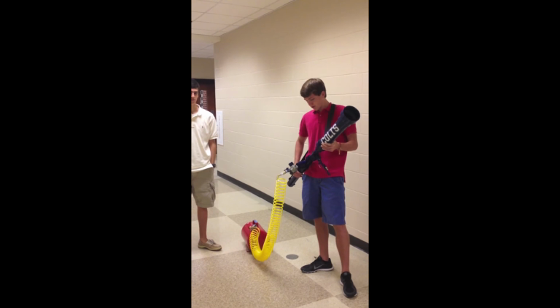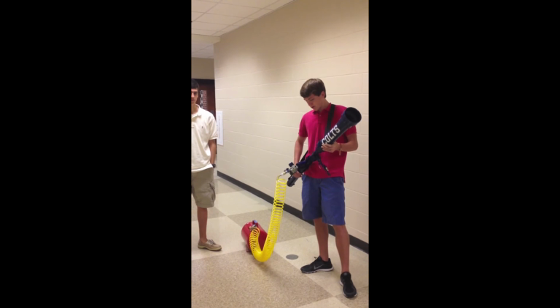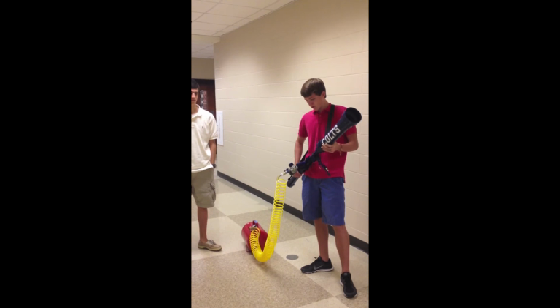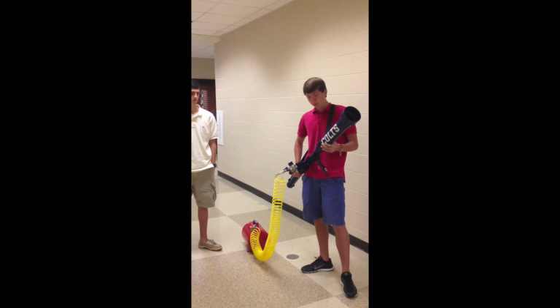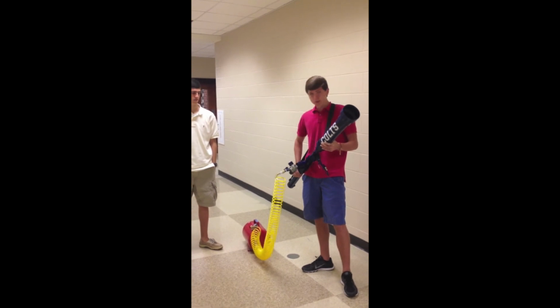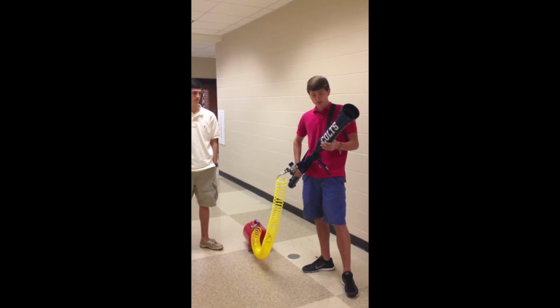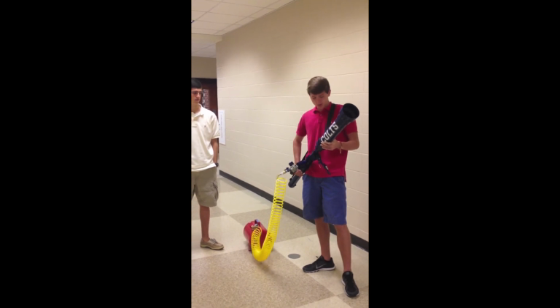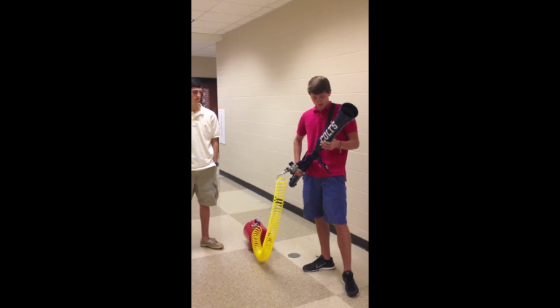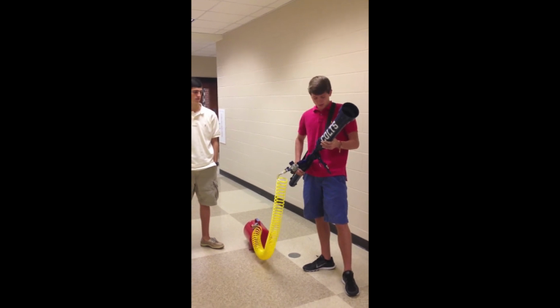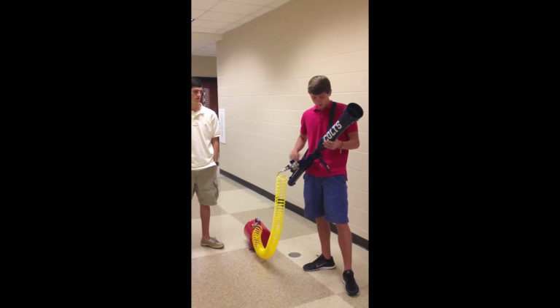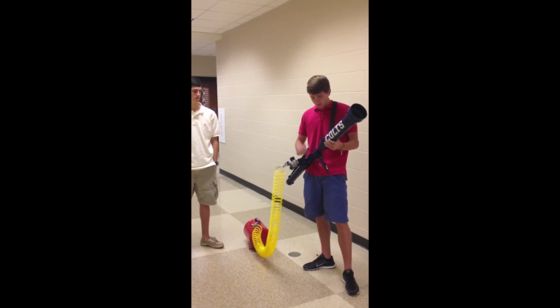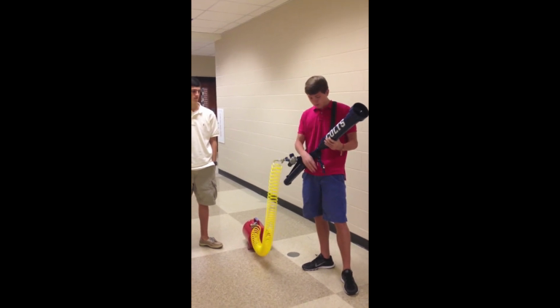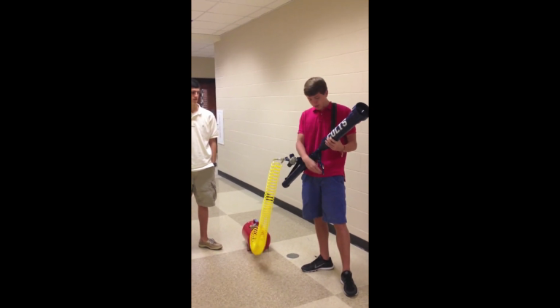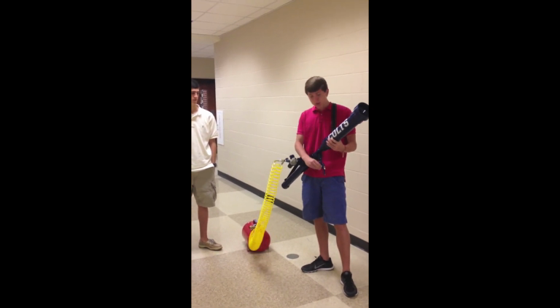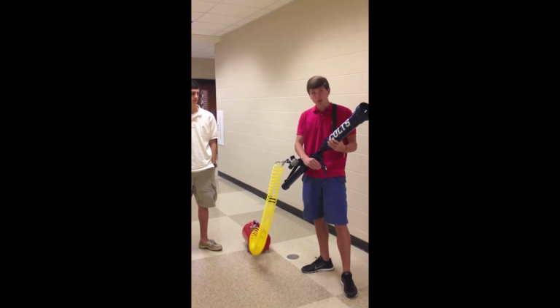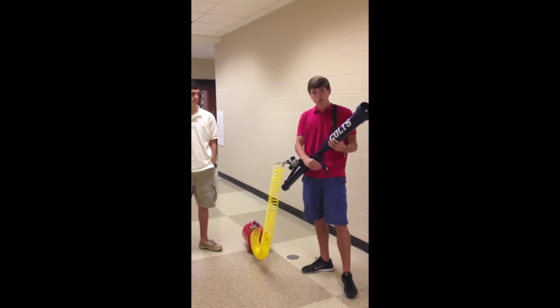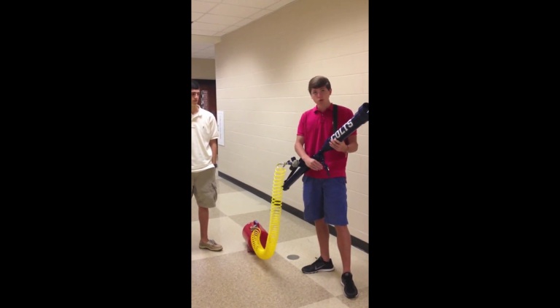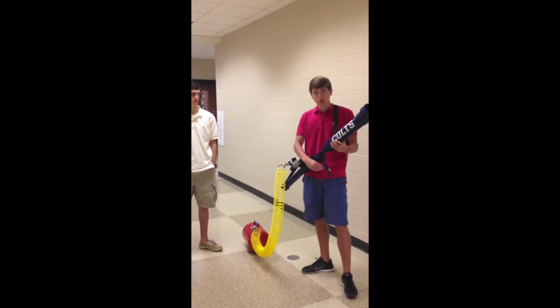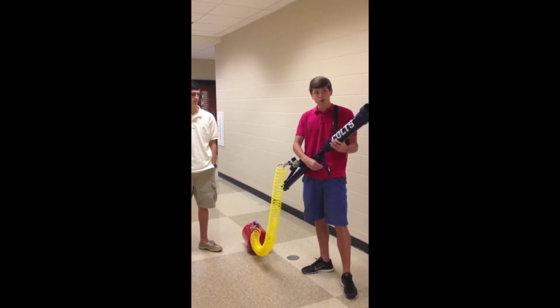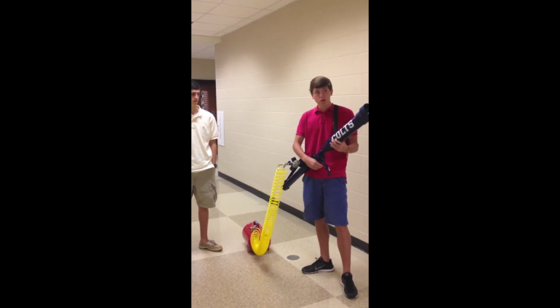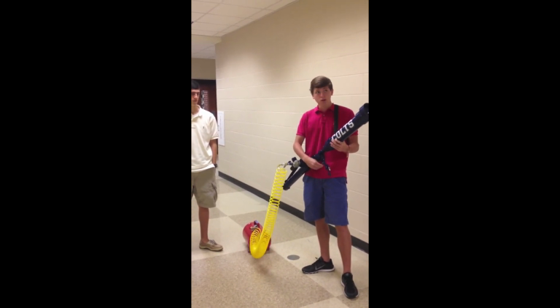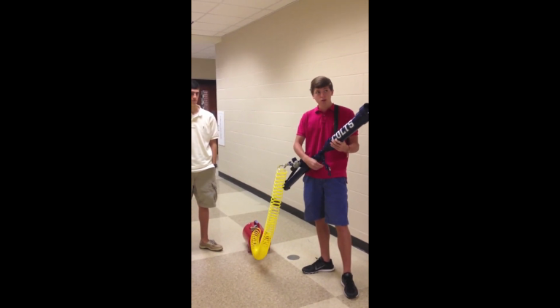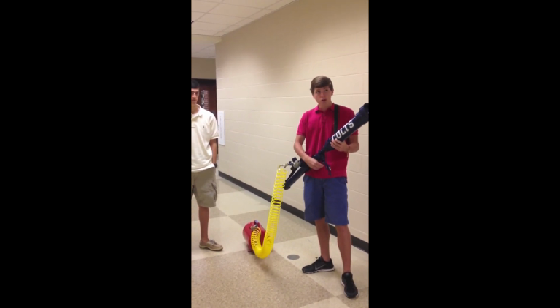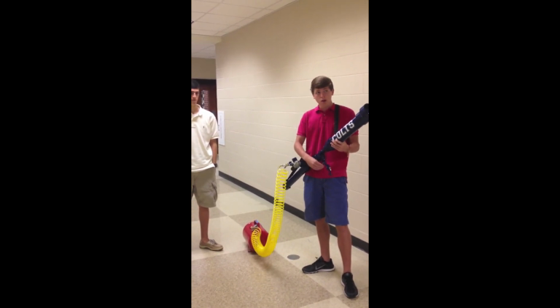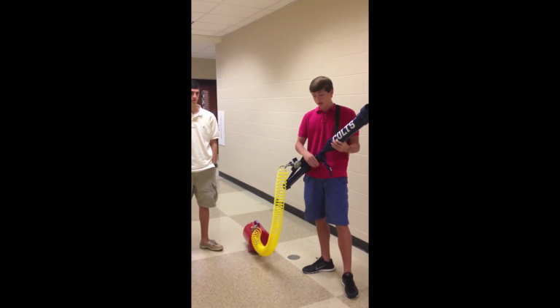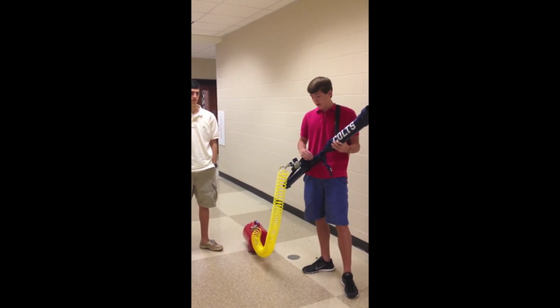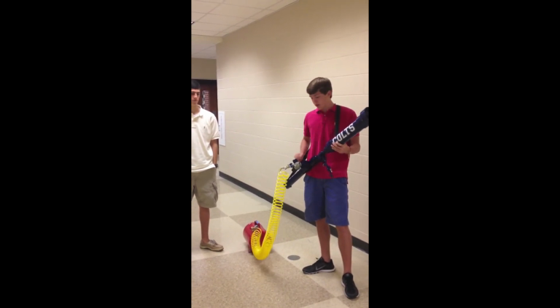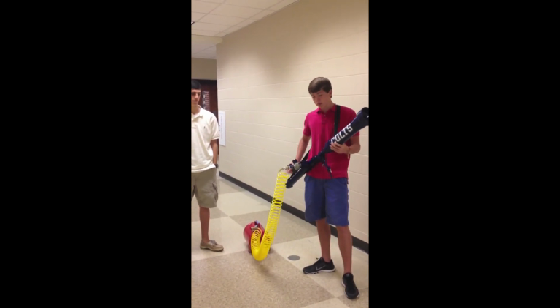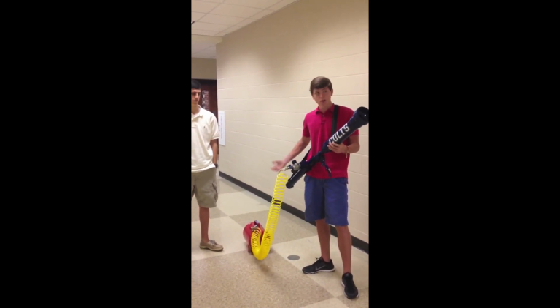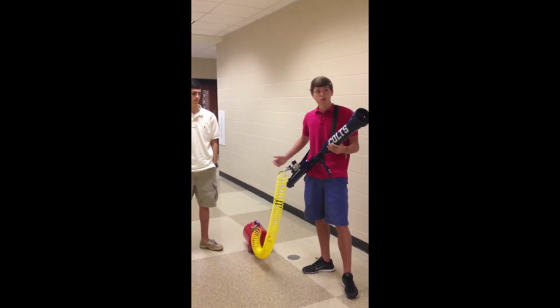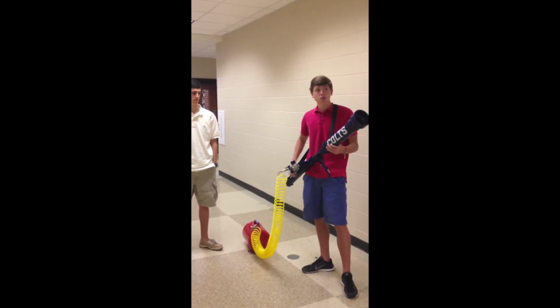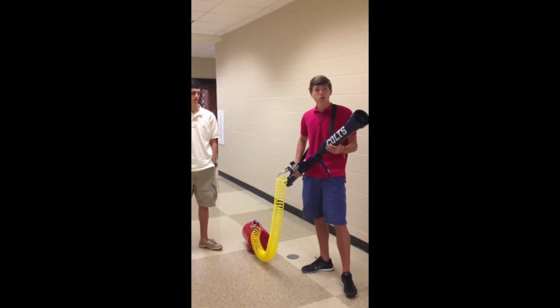Once you're done, you want to put the safety switch back on and then disconnect the t-shirt gun.